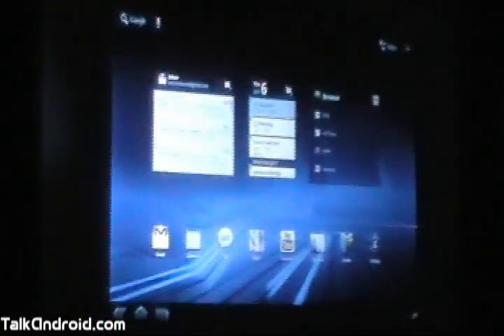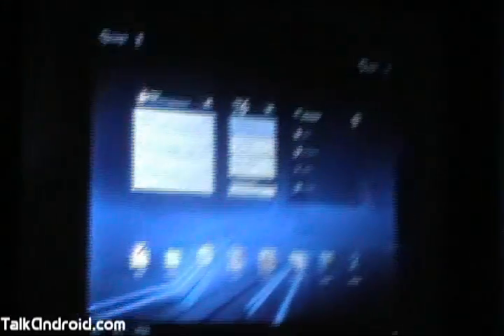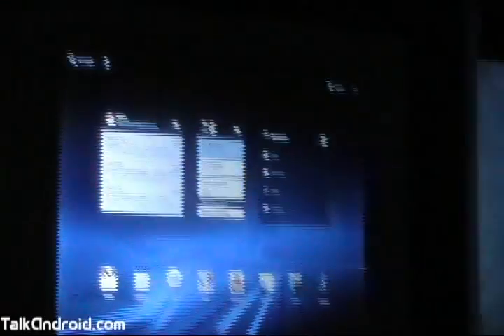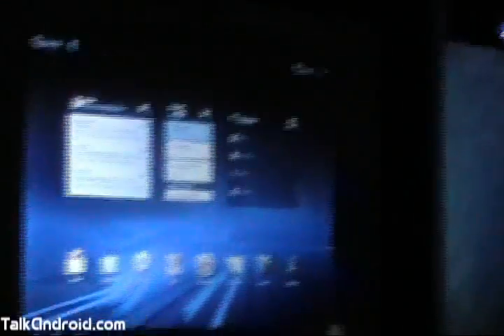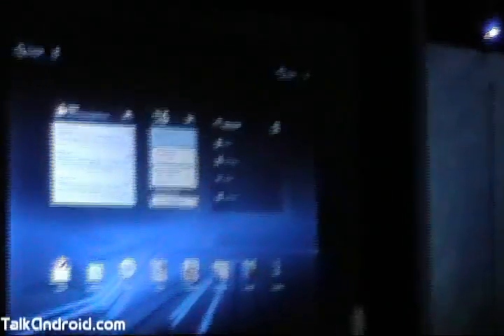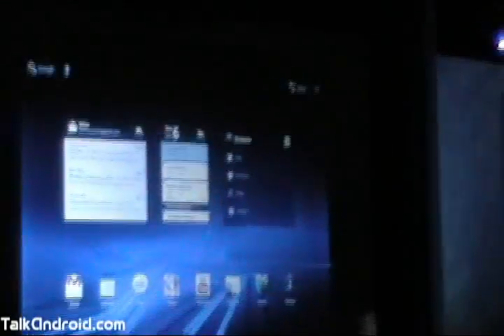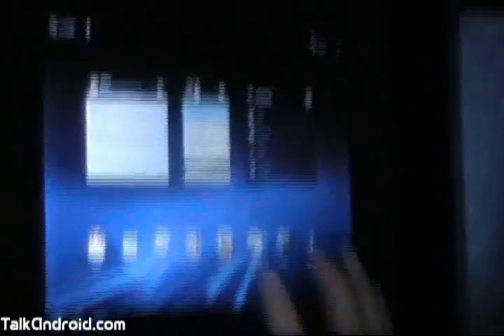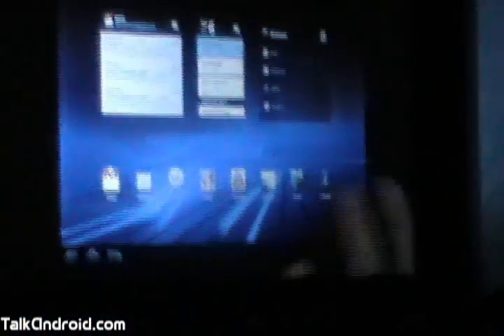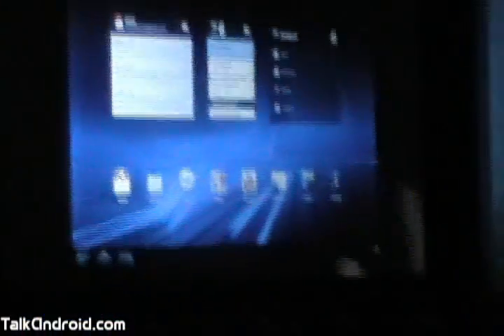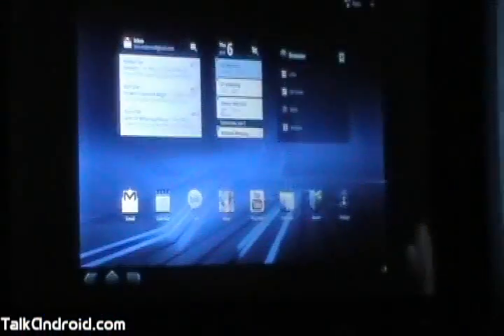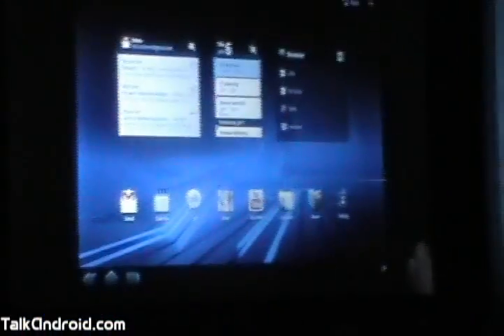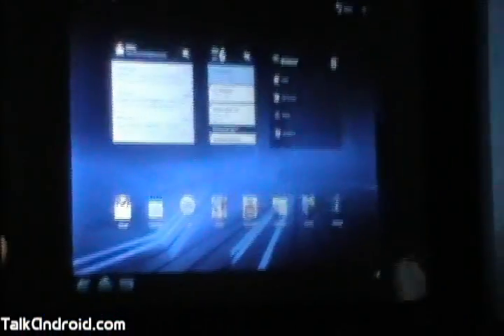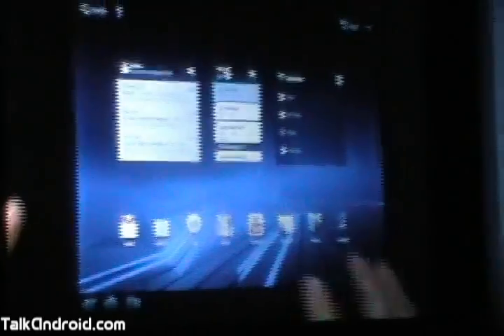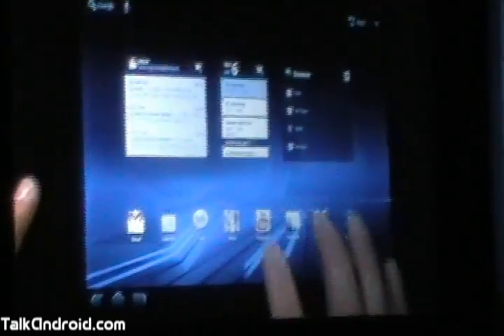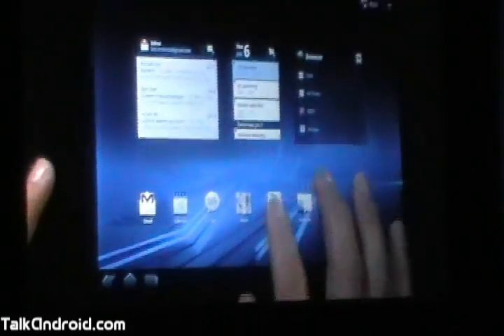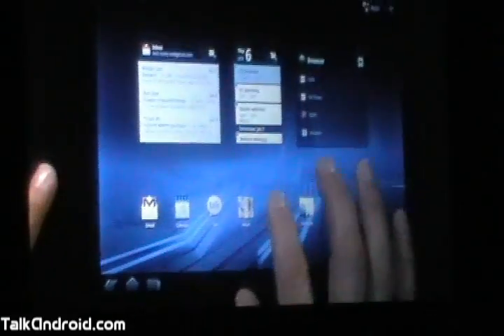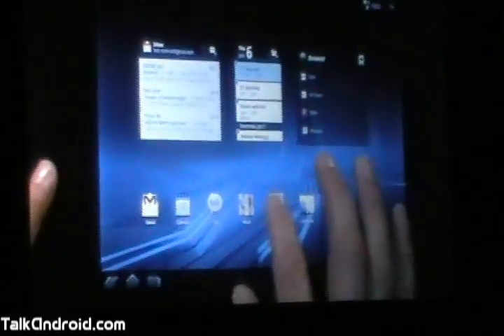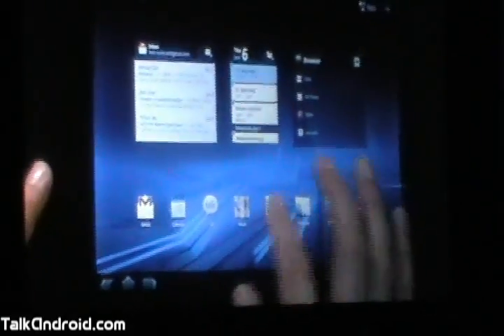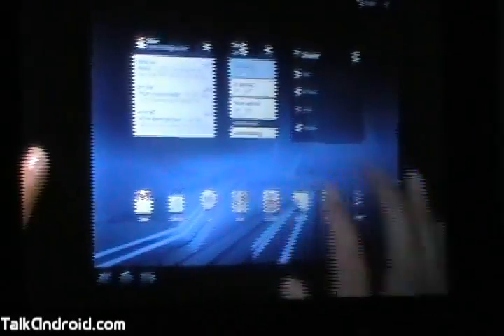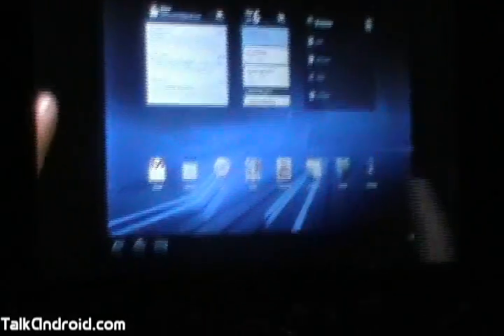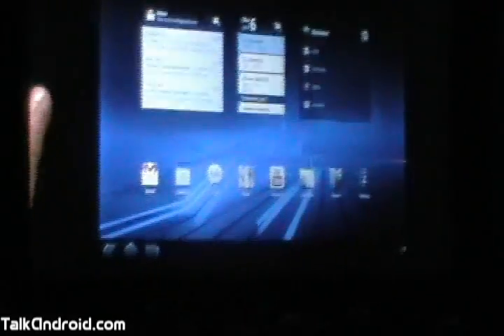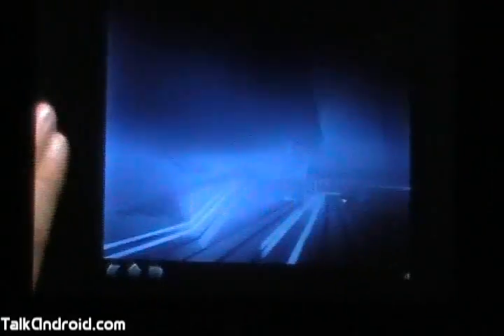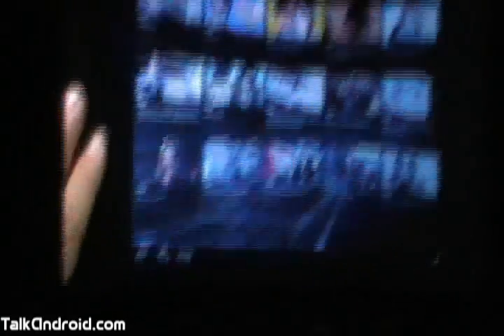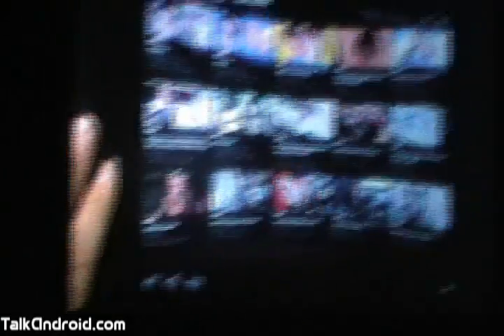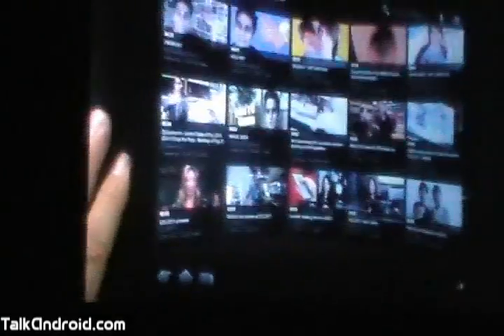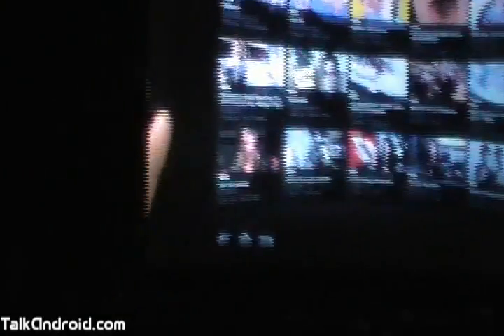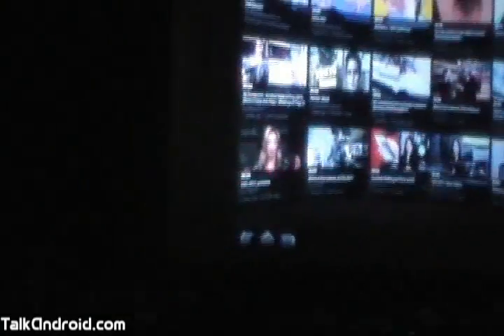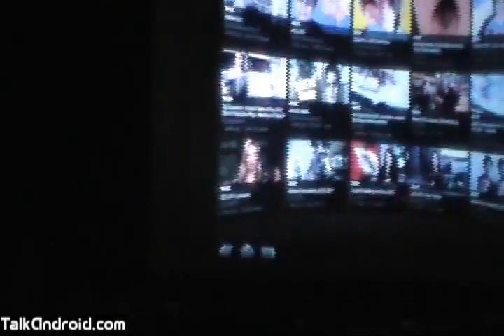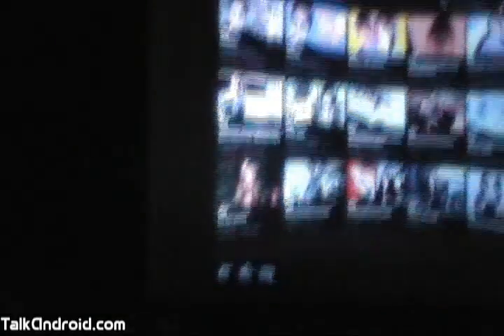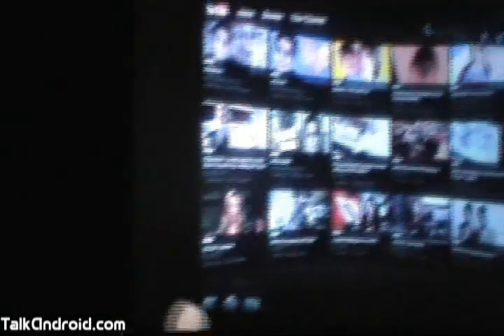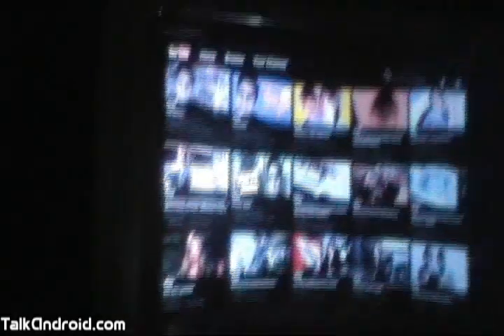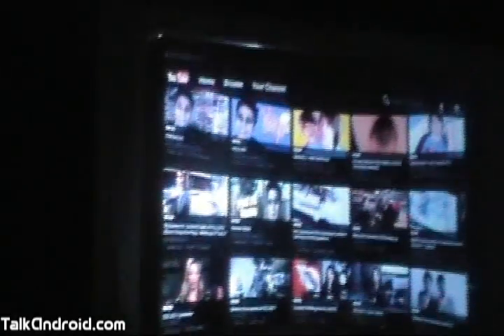Okay, let's look at YouTube too. When I launched it, it shows popular videos in a 3D wall.